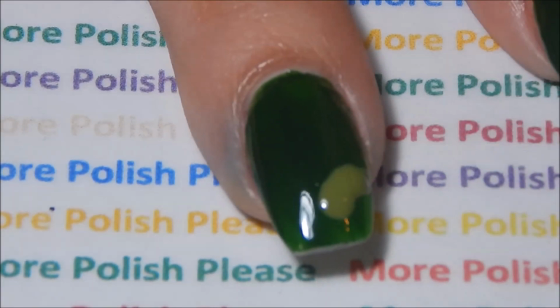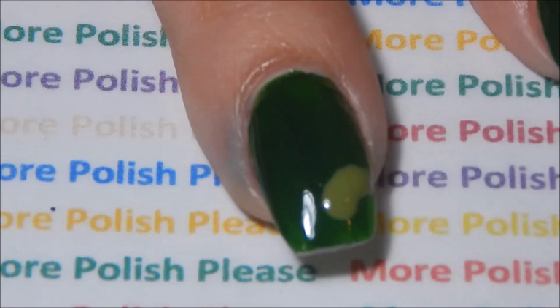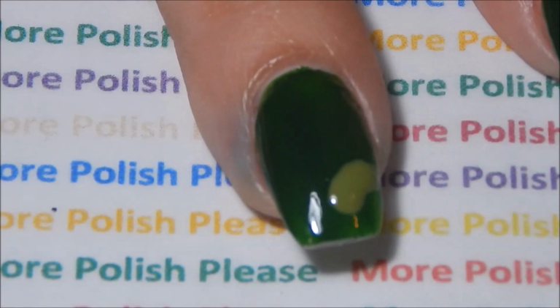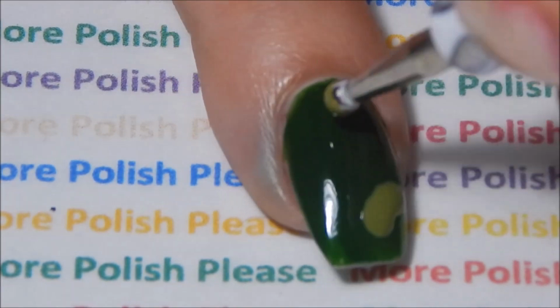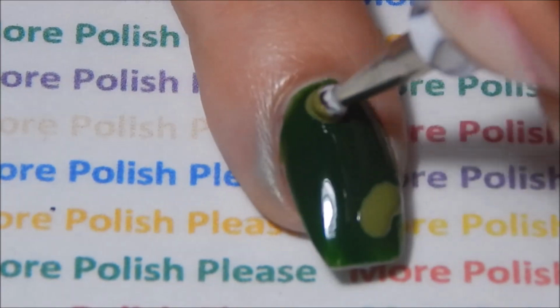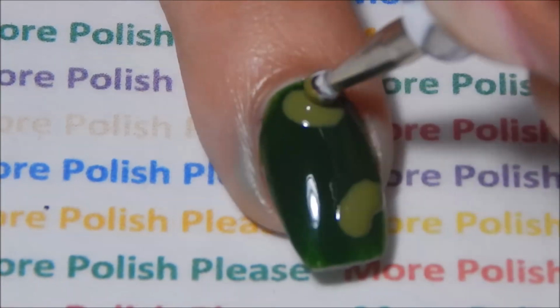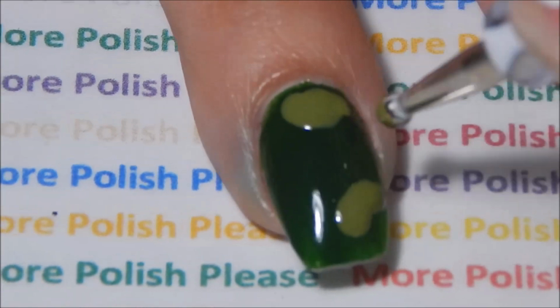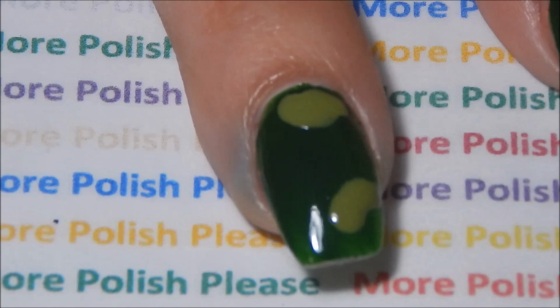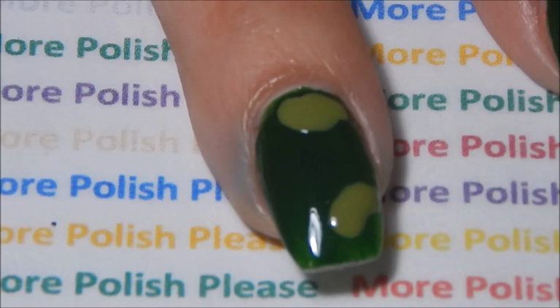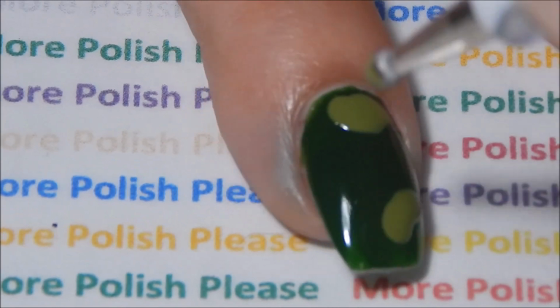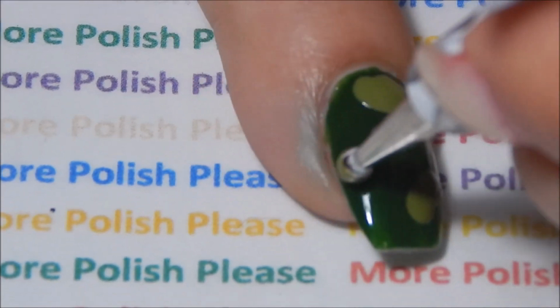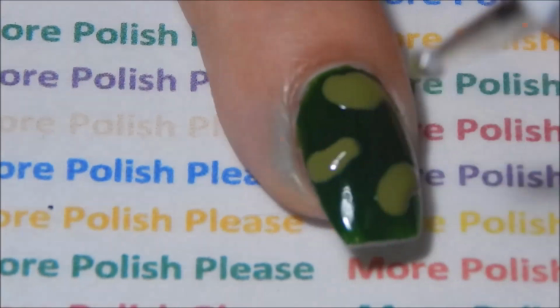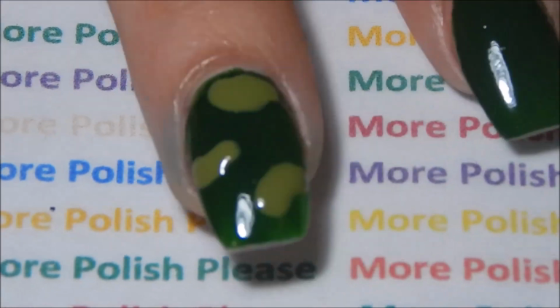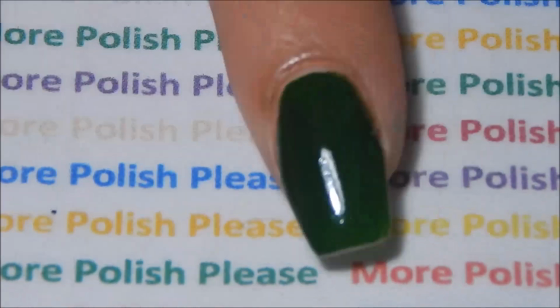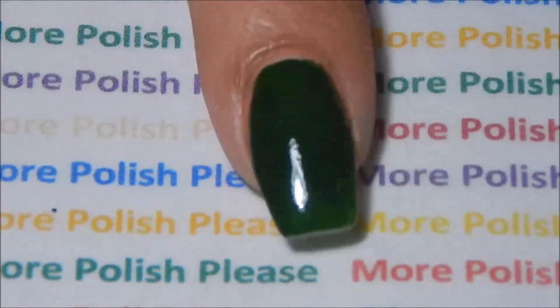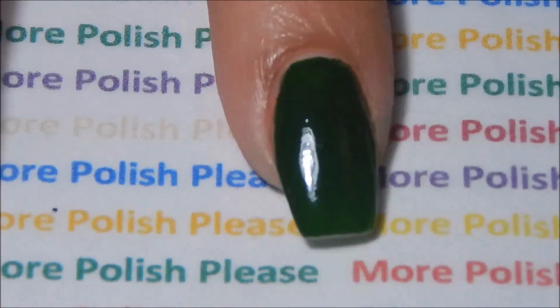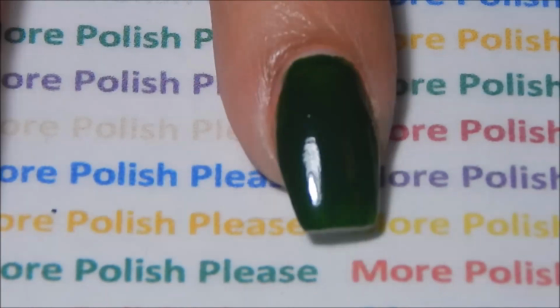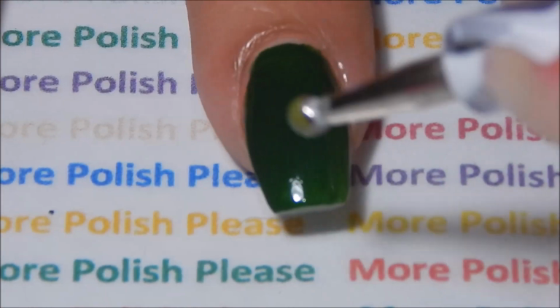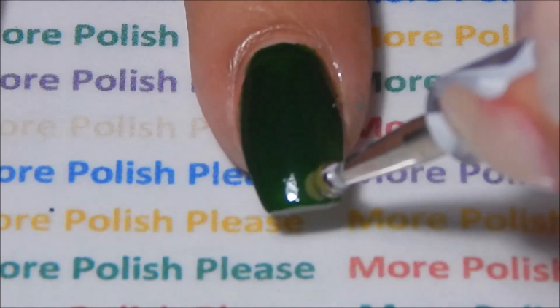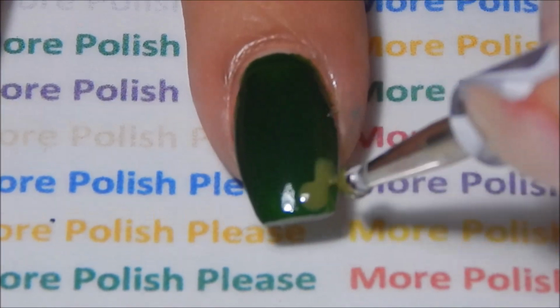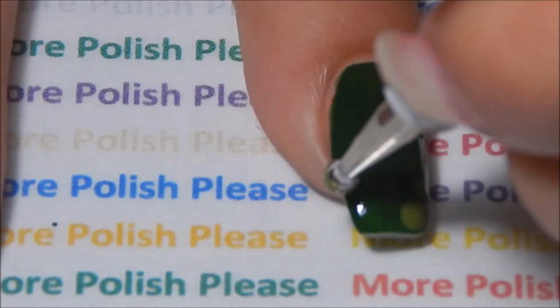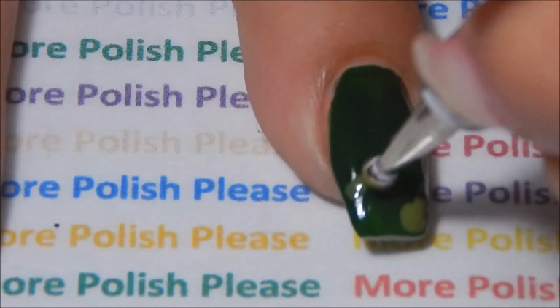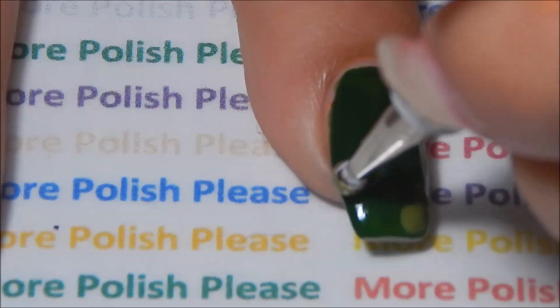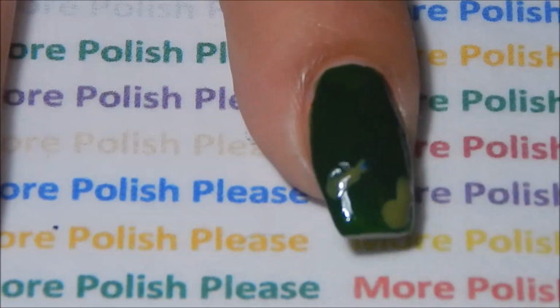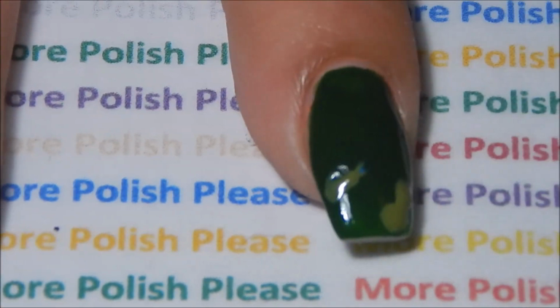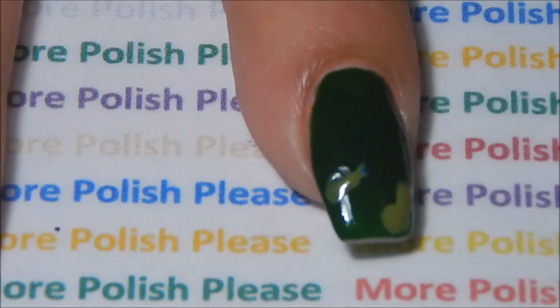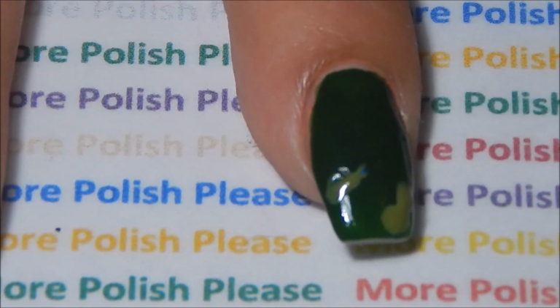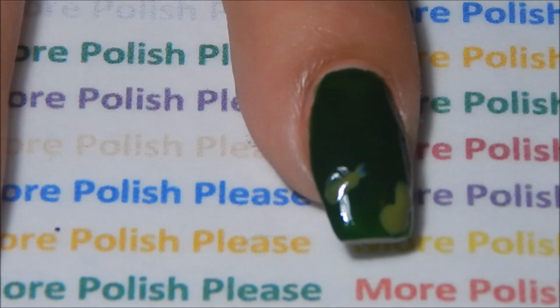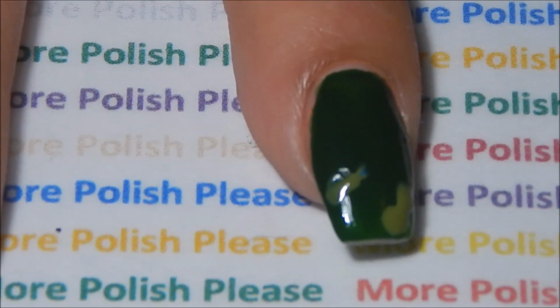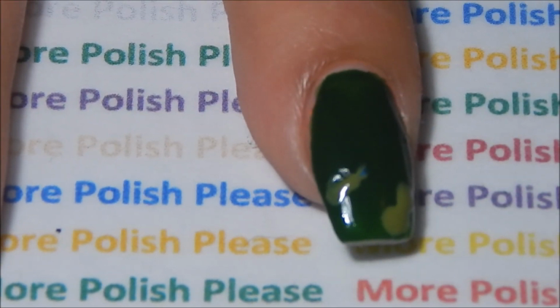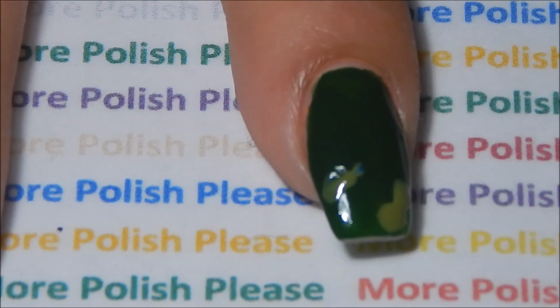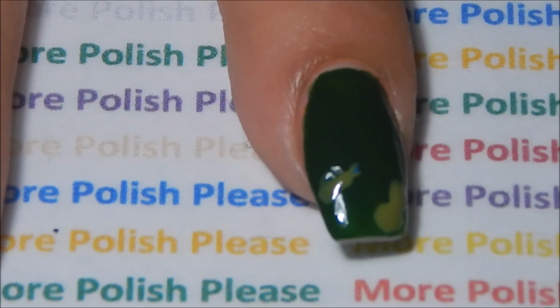With a large dotting tool and the colors you have chosen, make the camouflage on your nails.